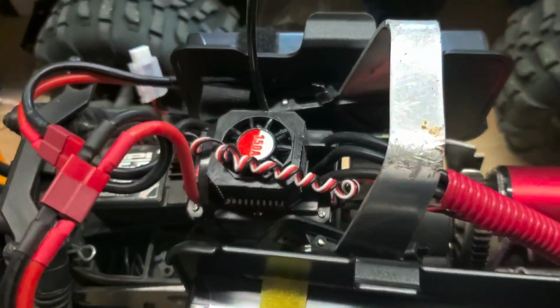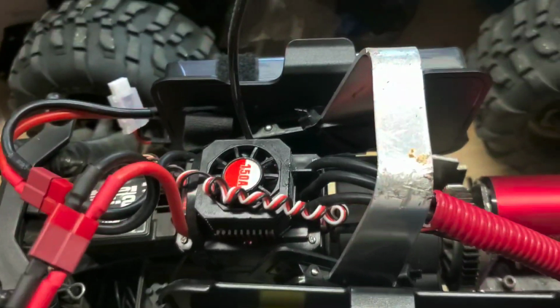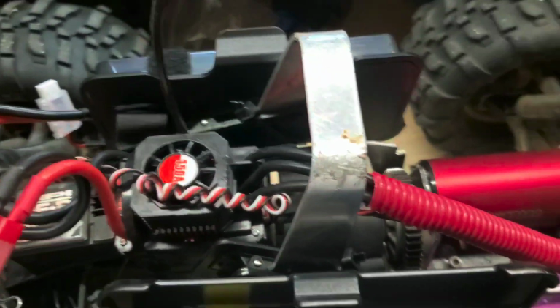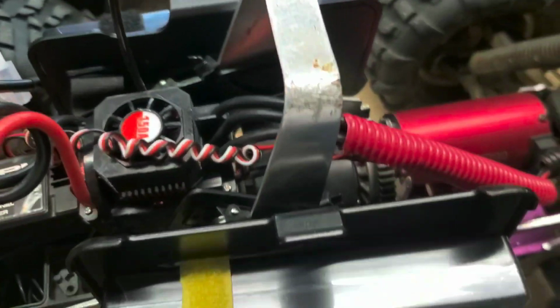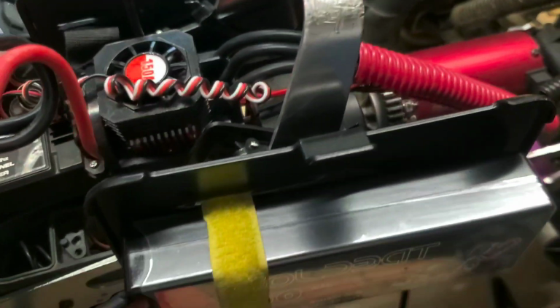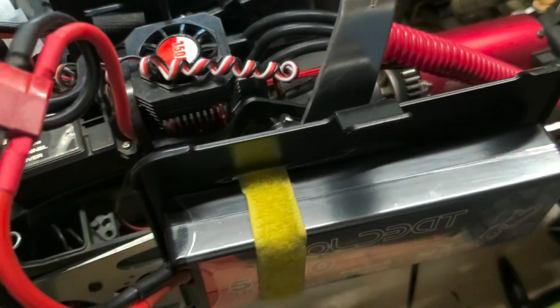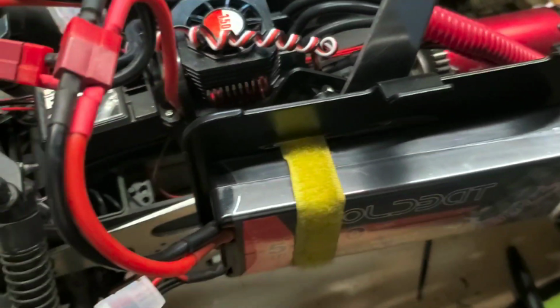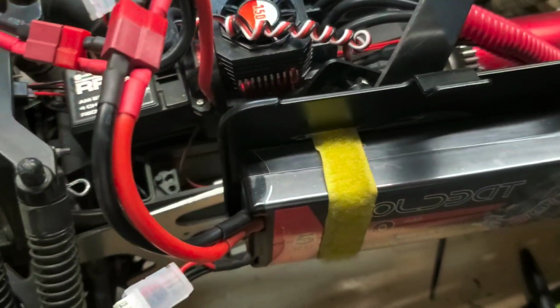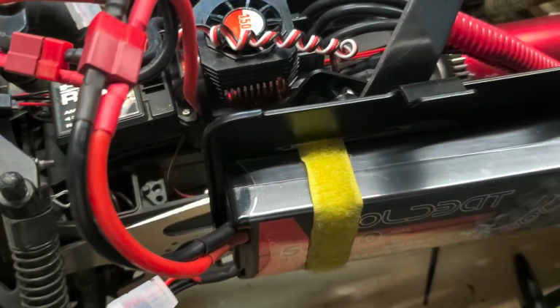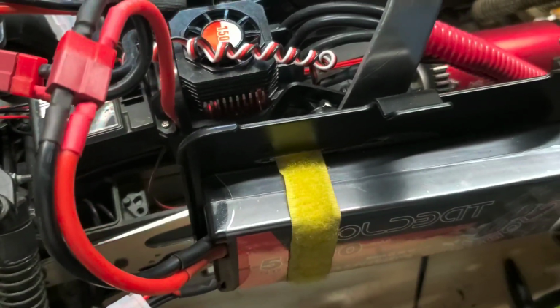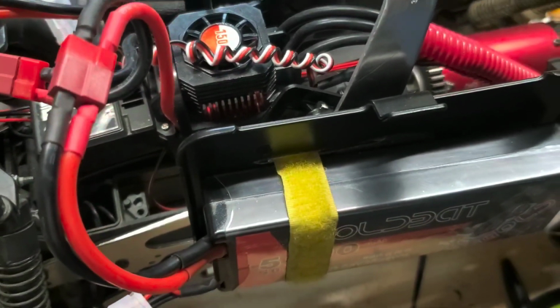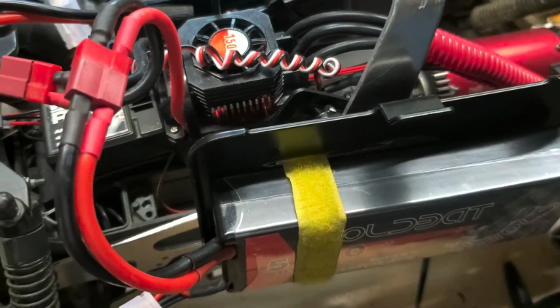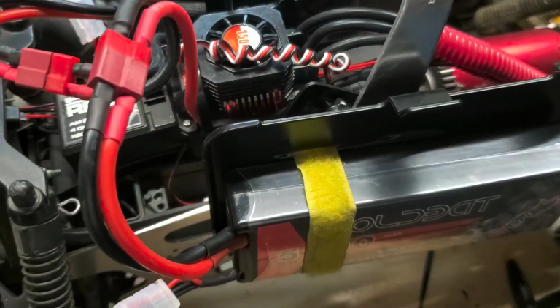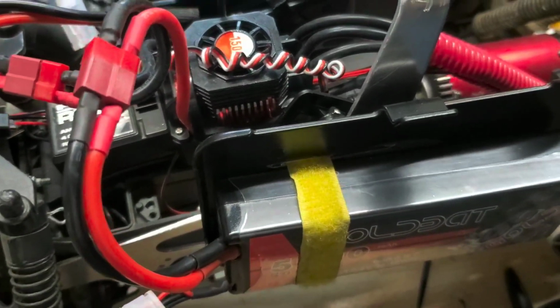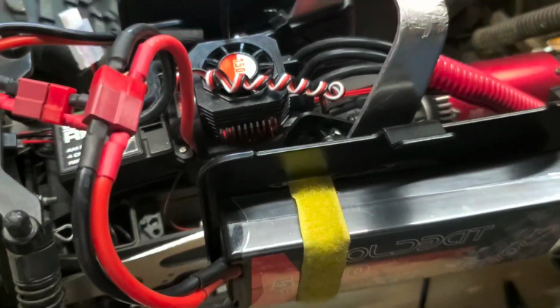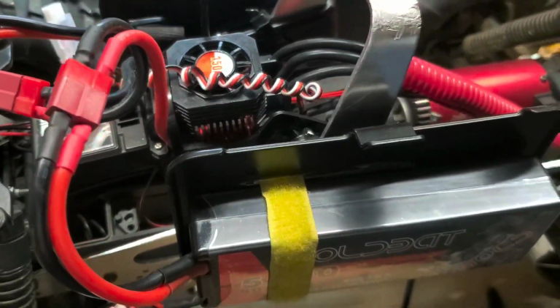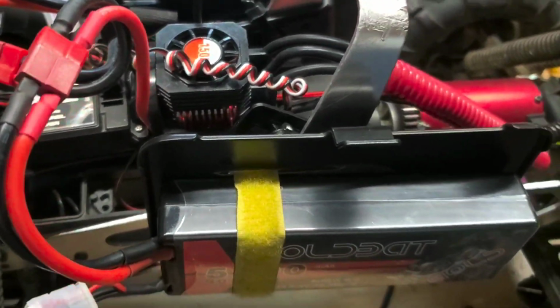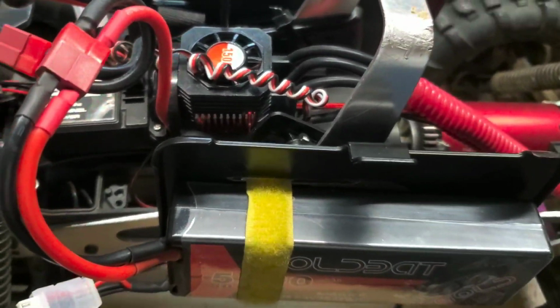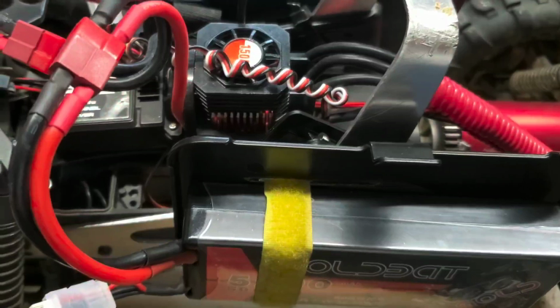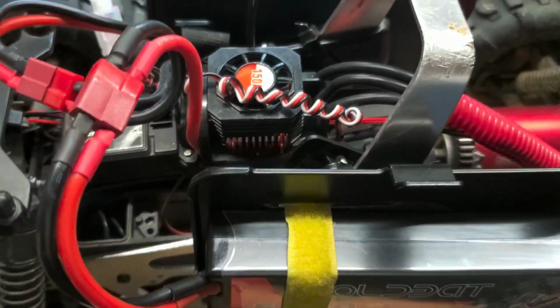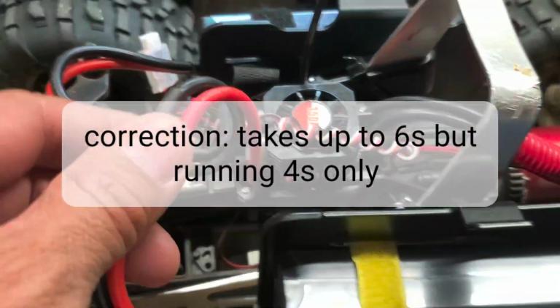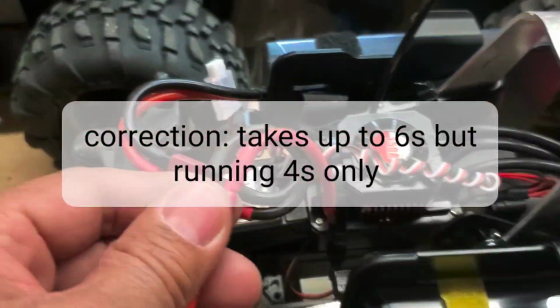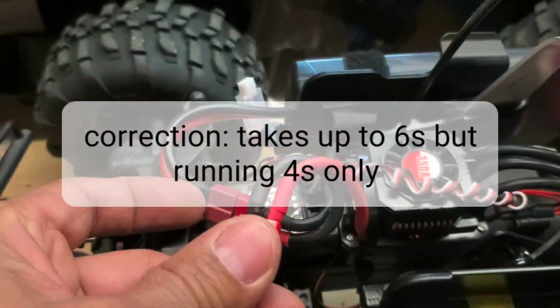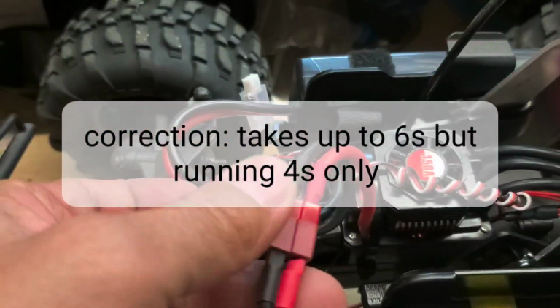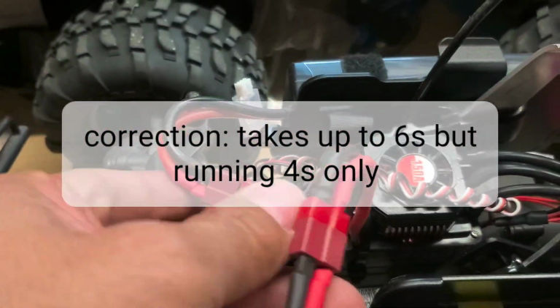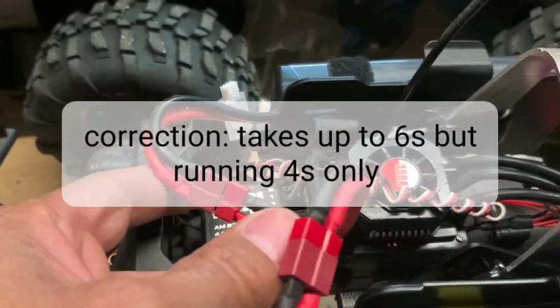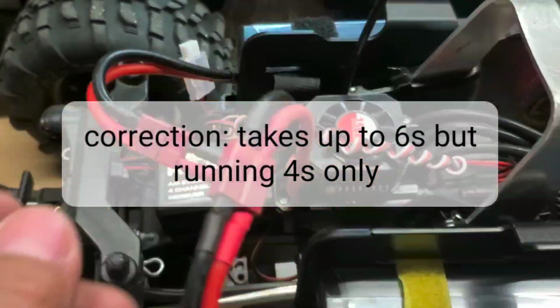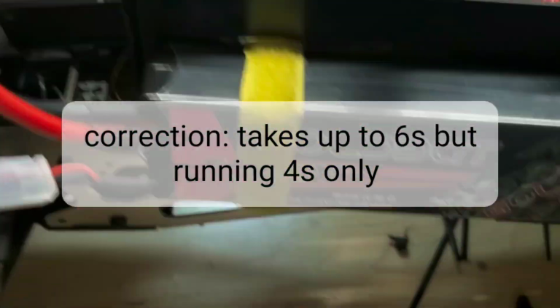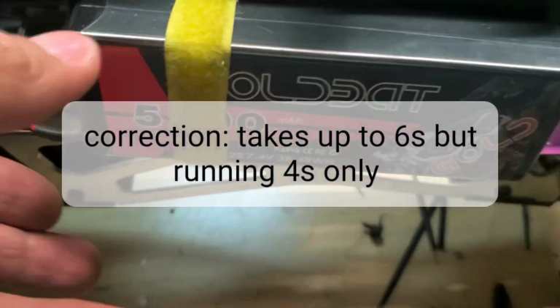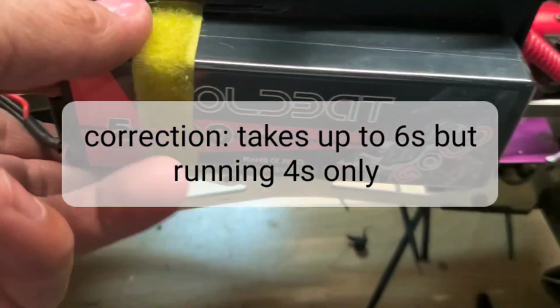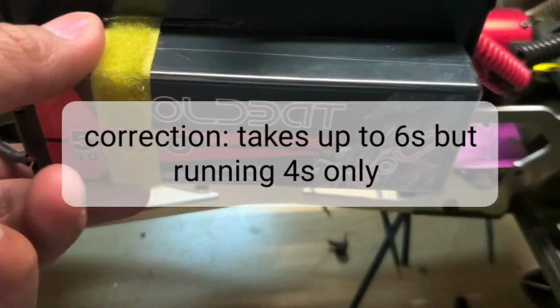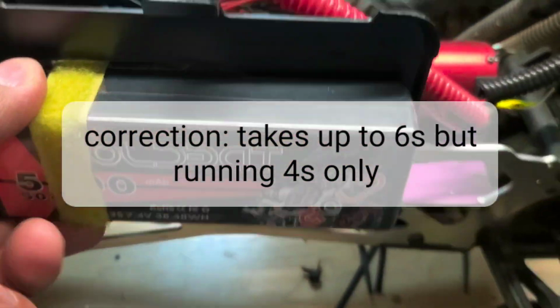It takes two 2S LiPo dual connections right here — one on each end.